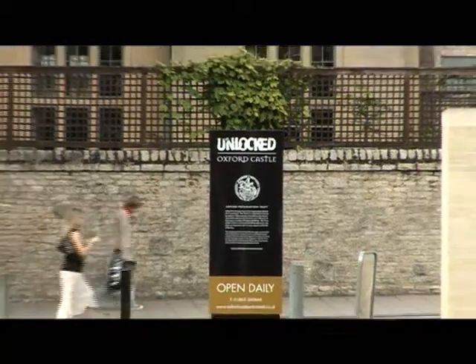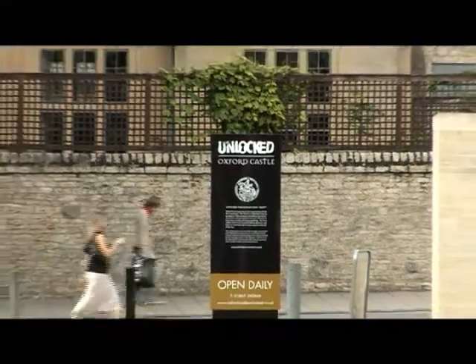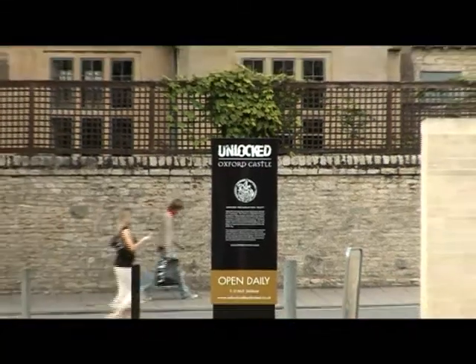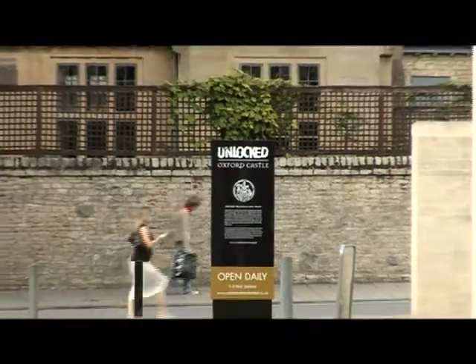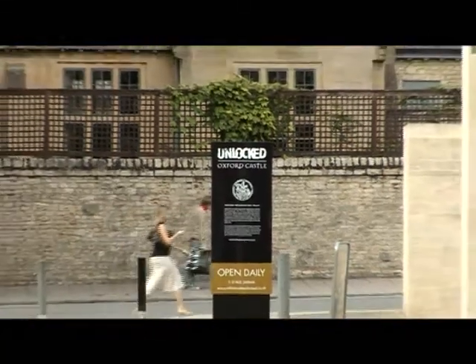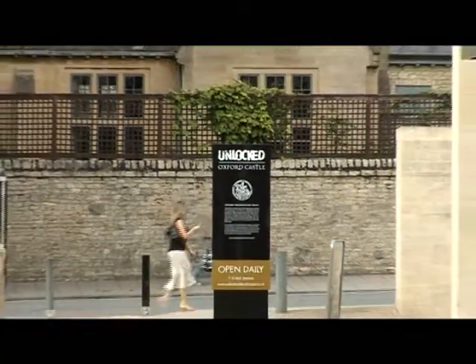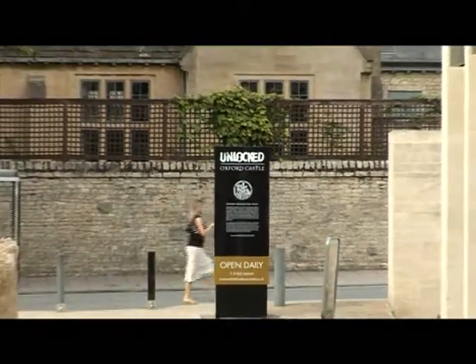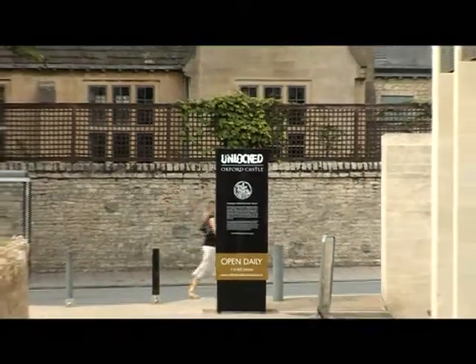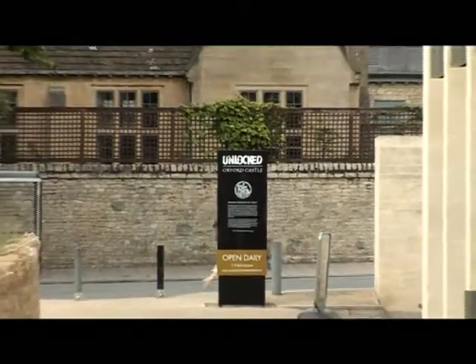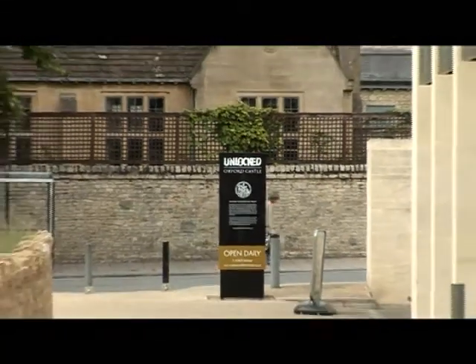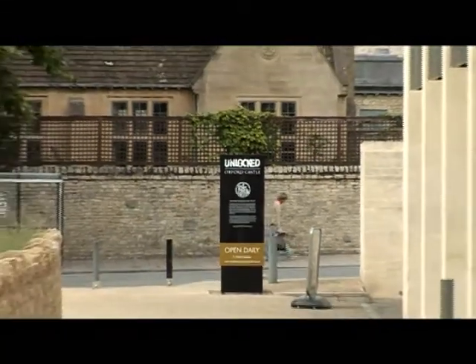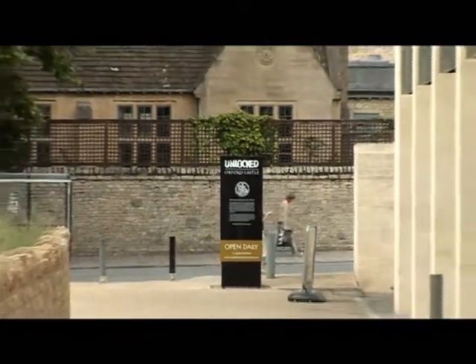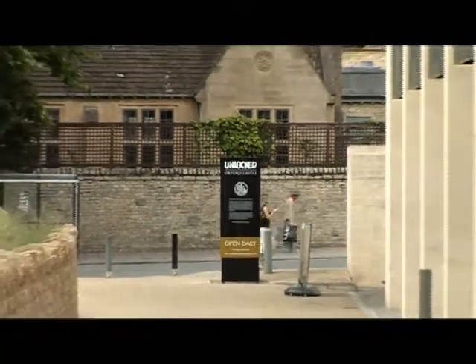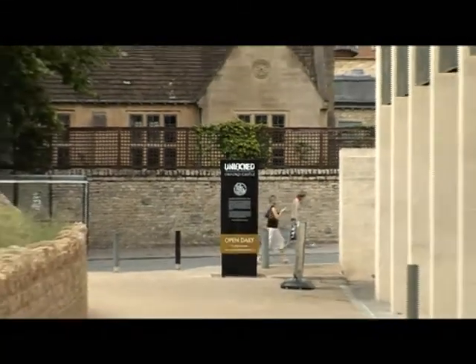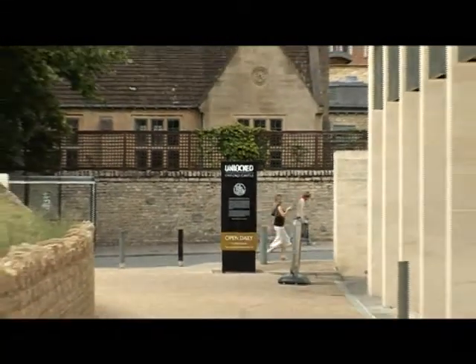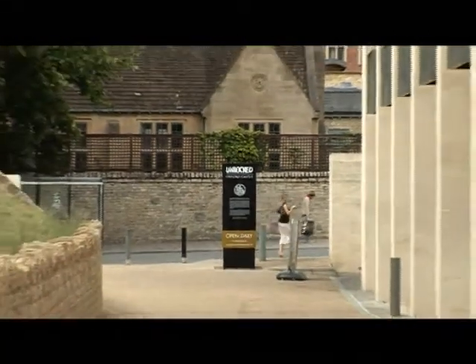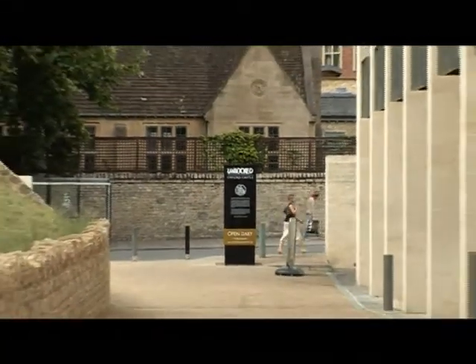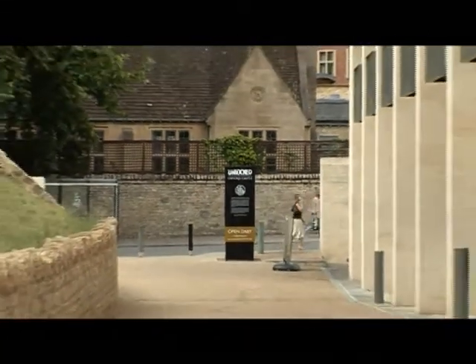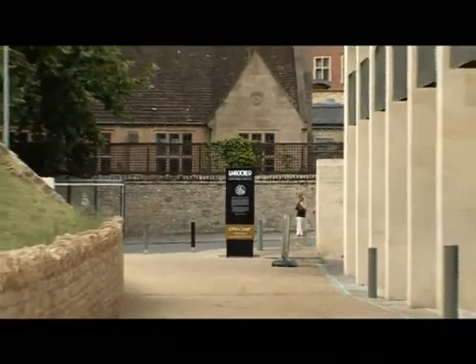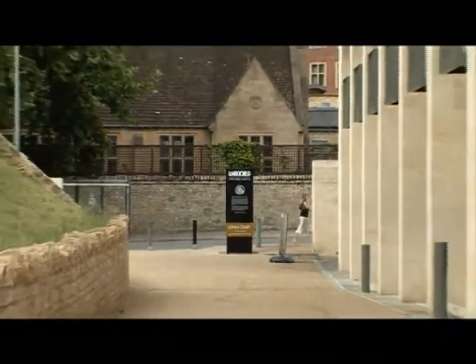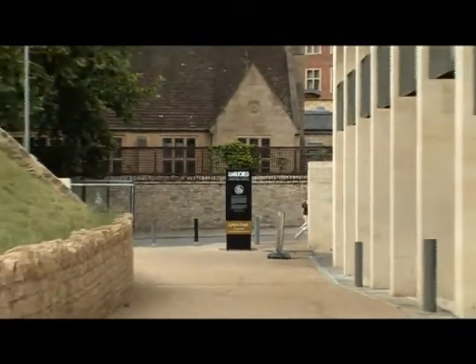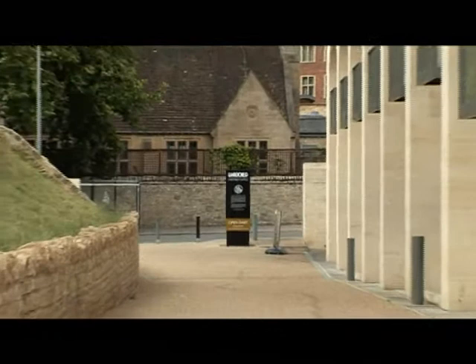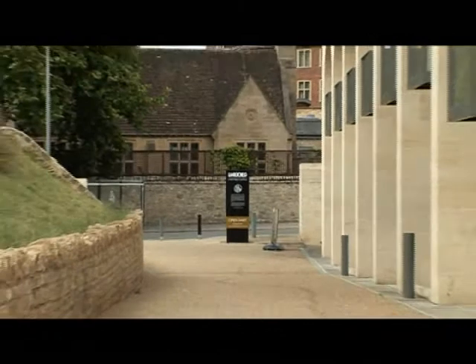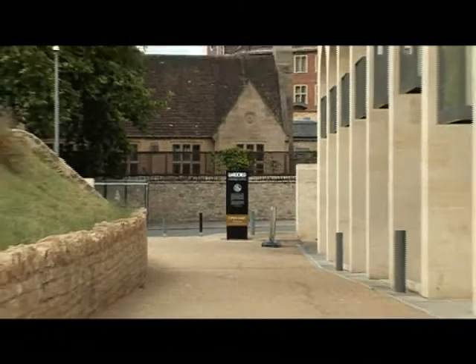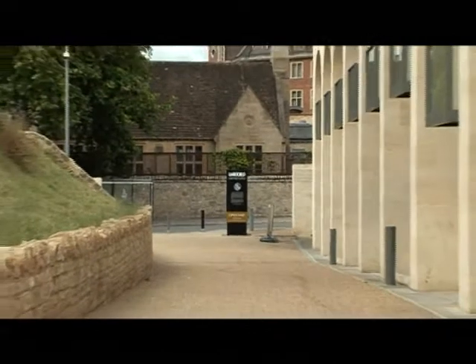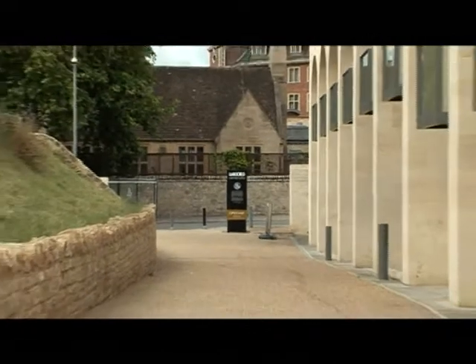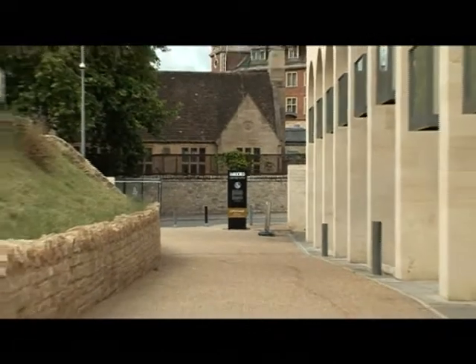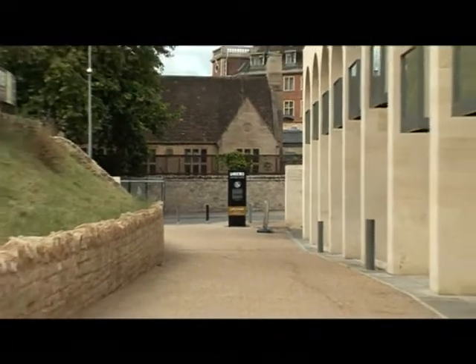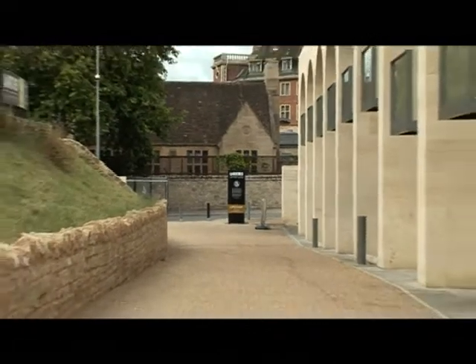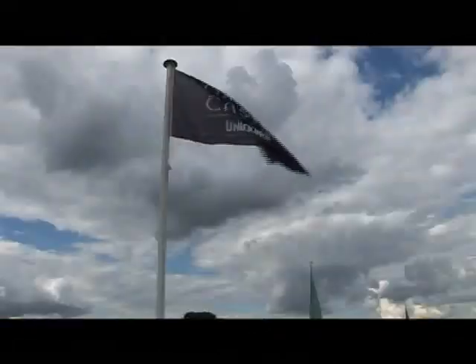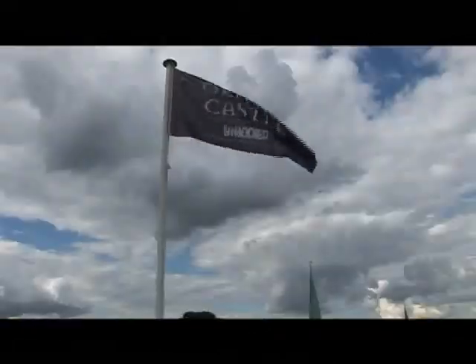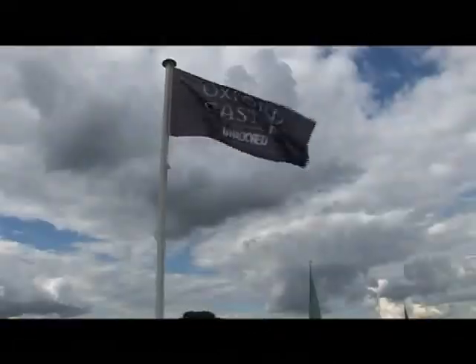This week on Something for the Weeknd, Anna visits the Oxford Castle and experiences the Unlocked exhibit.